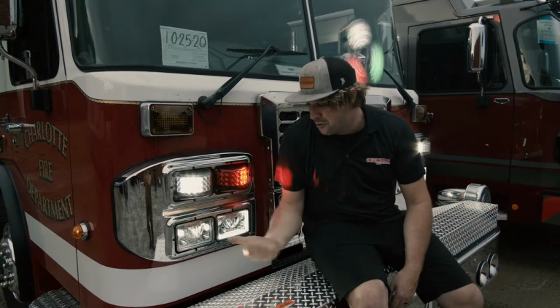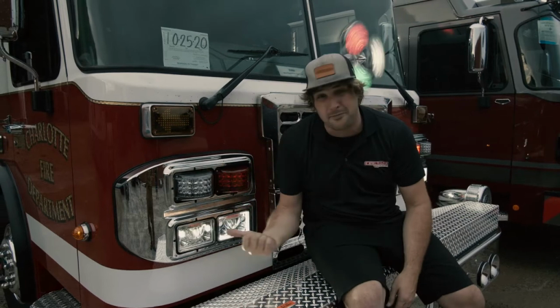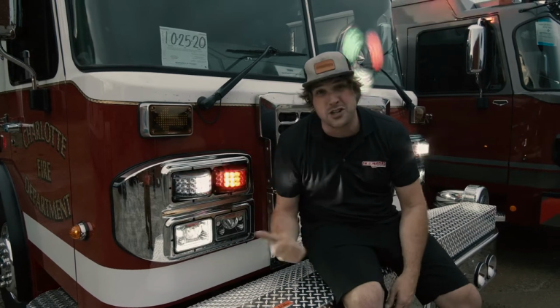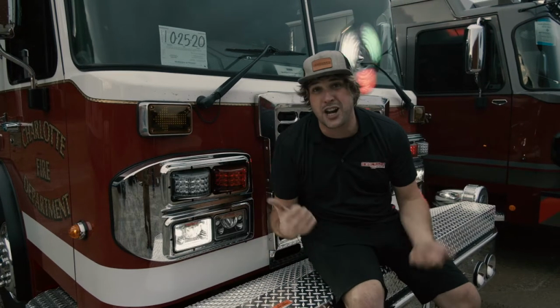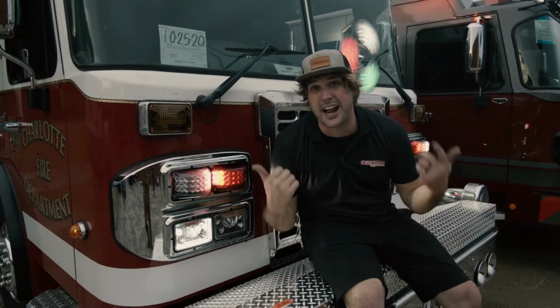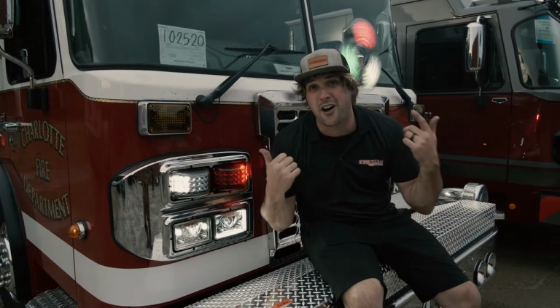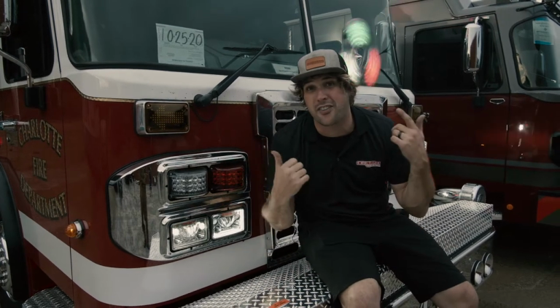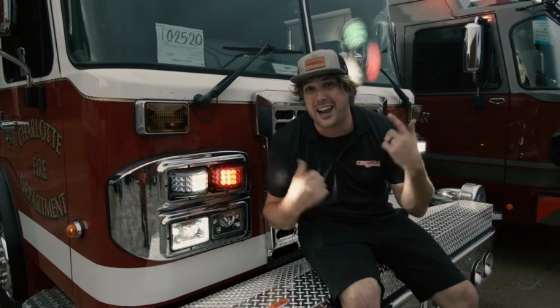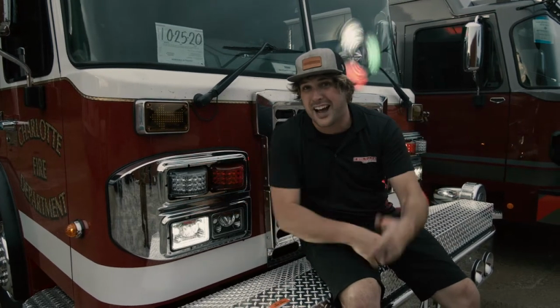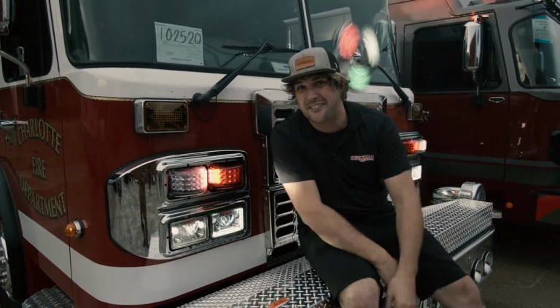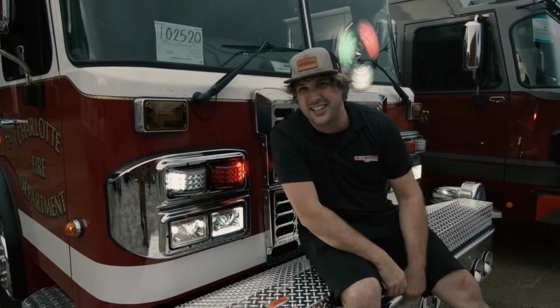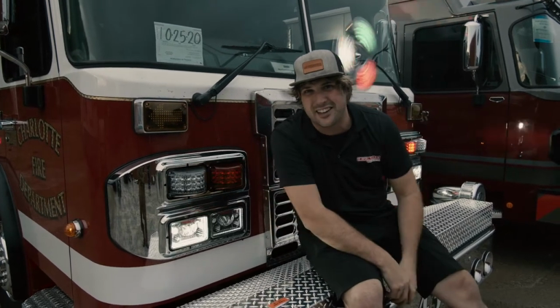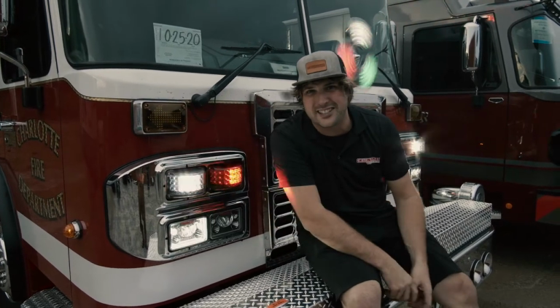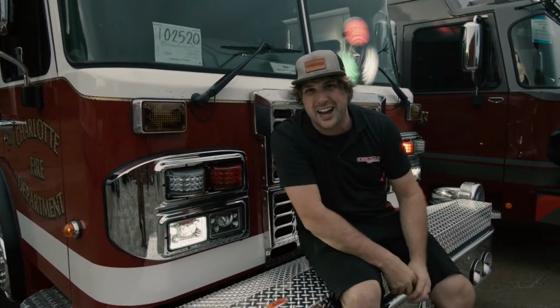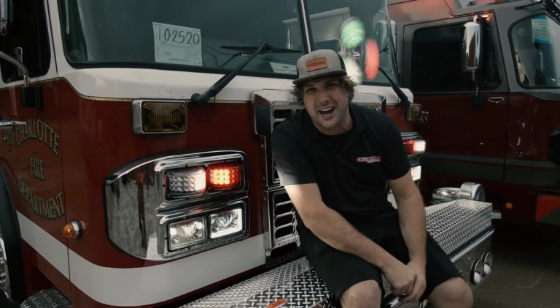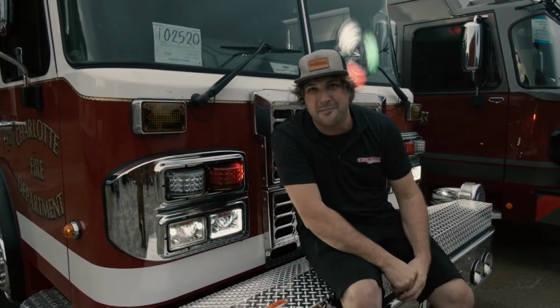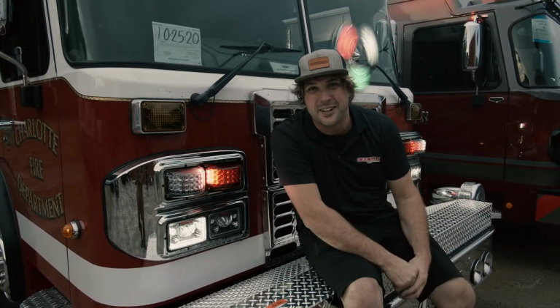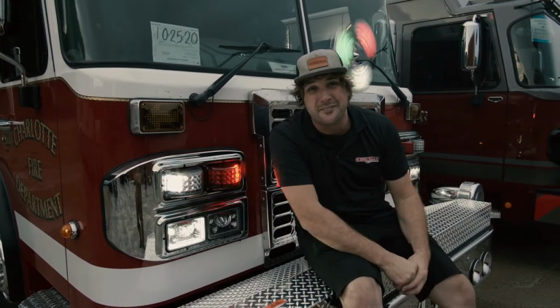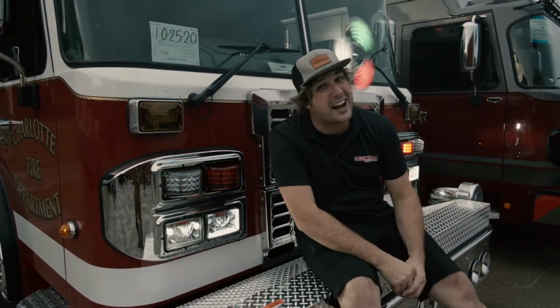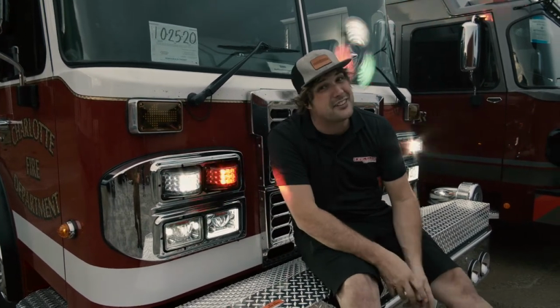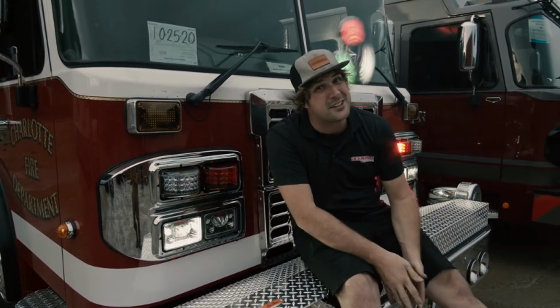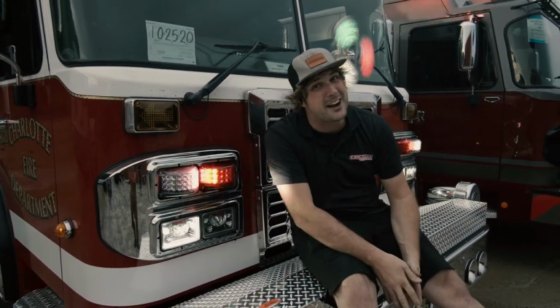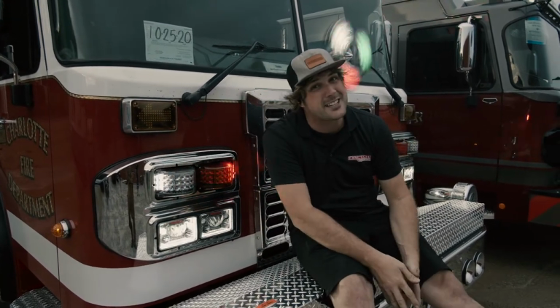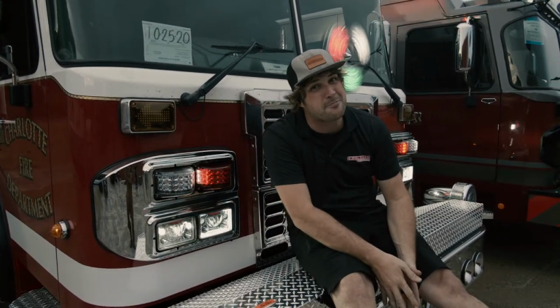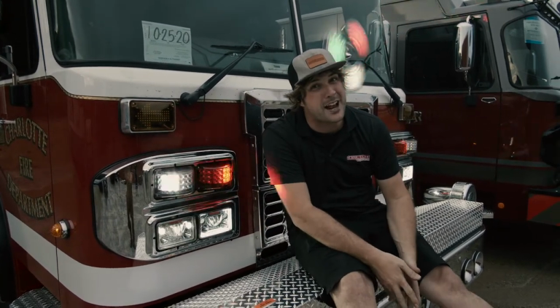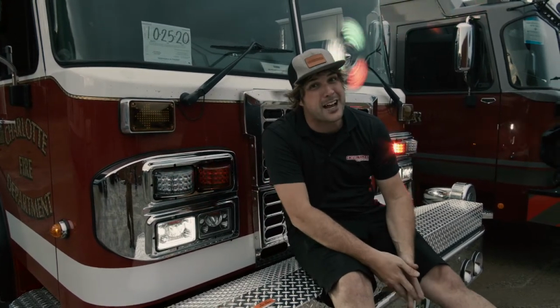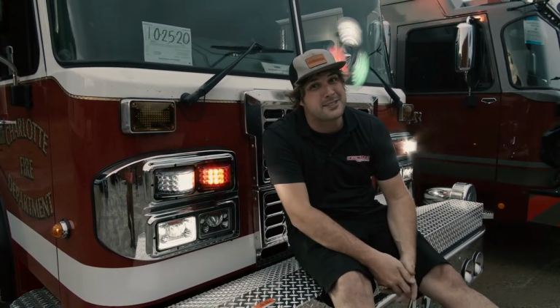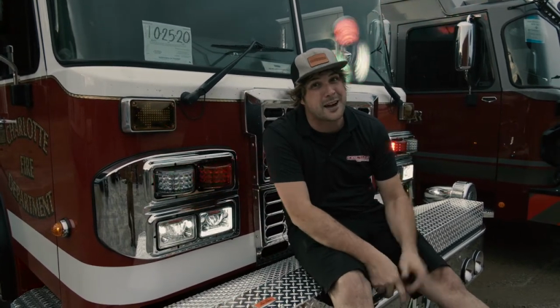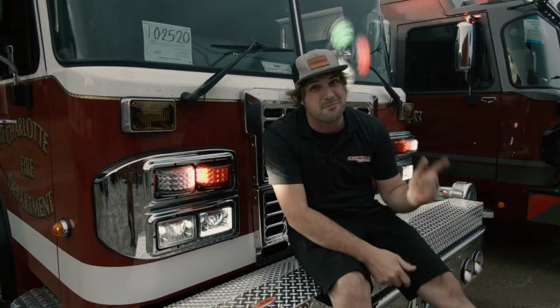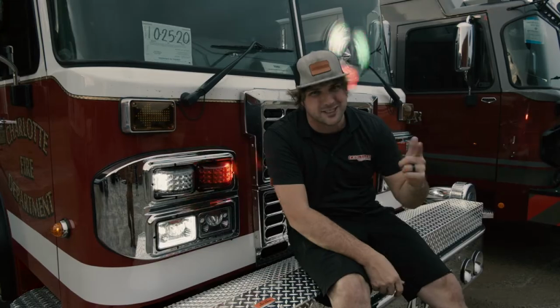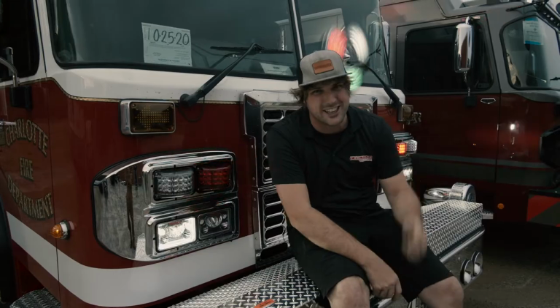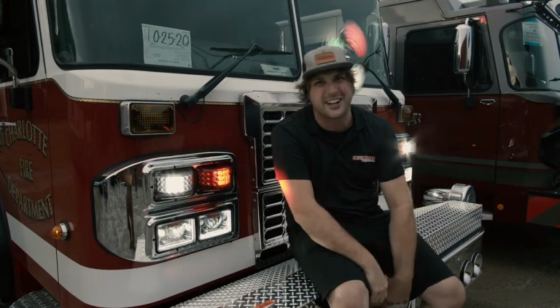For more information, check it out online at HiVizLEDs.com. For HiViz and the FireTech brand, I'm Sam. We'll see you later.